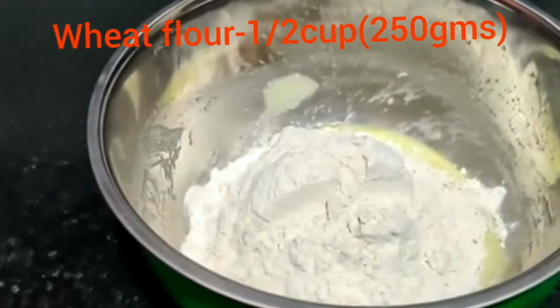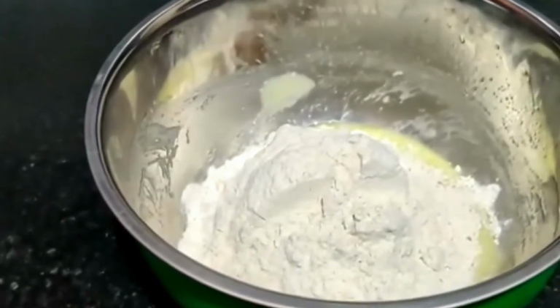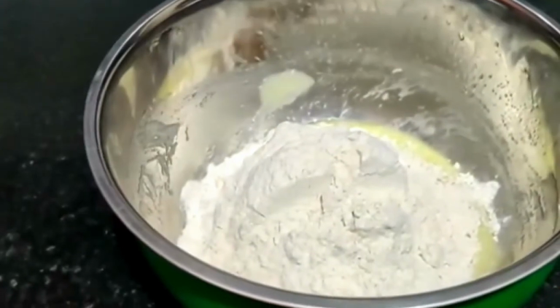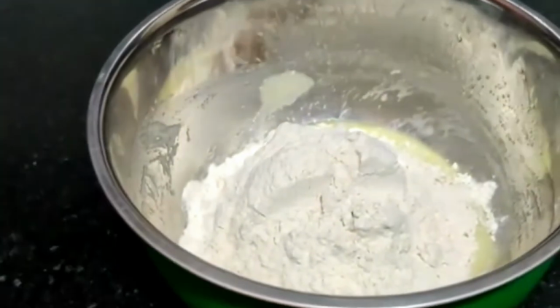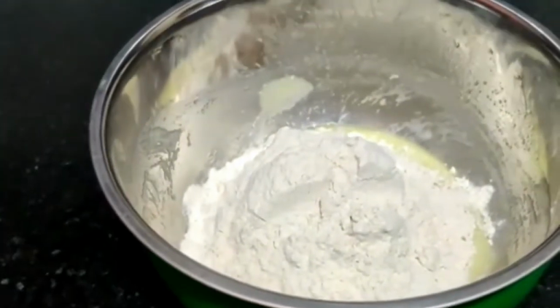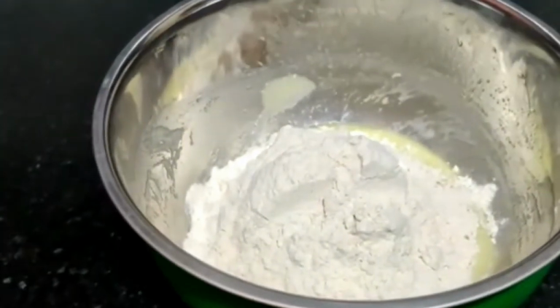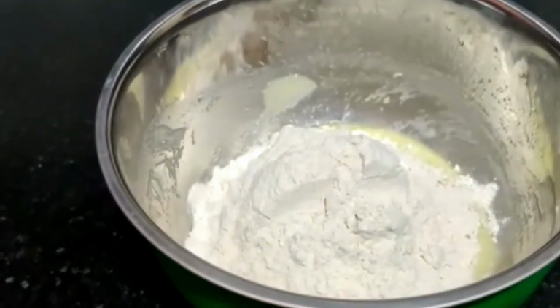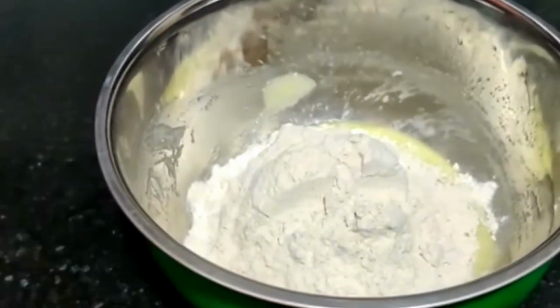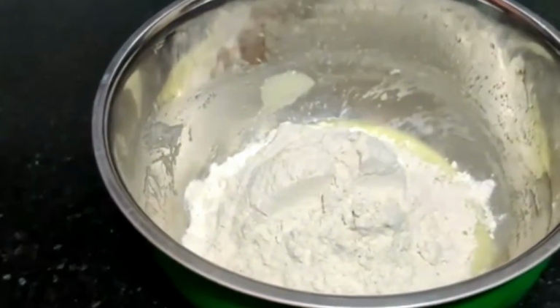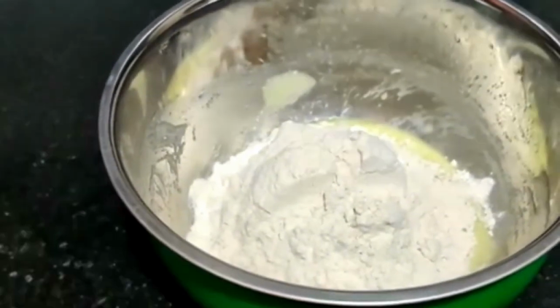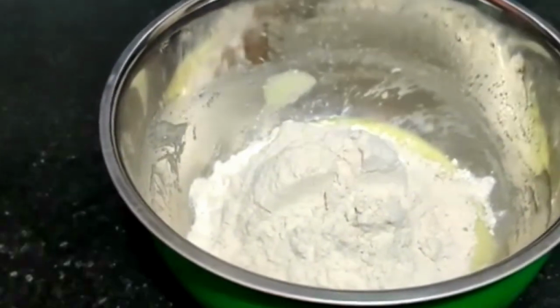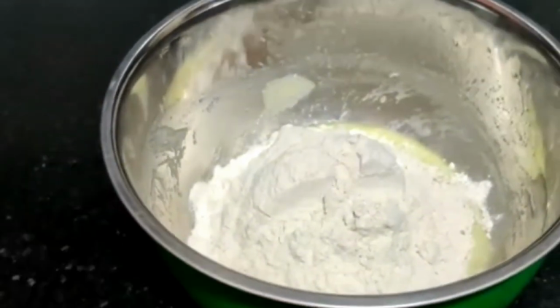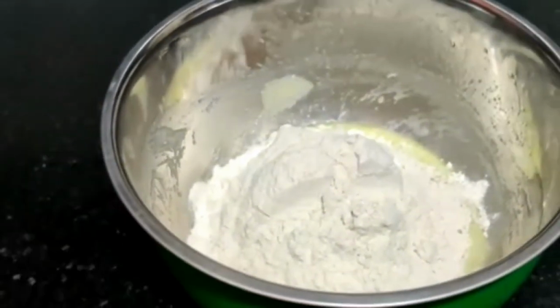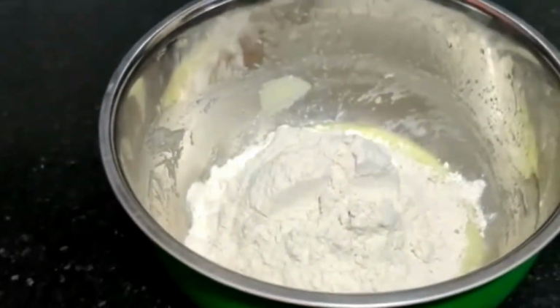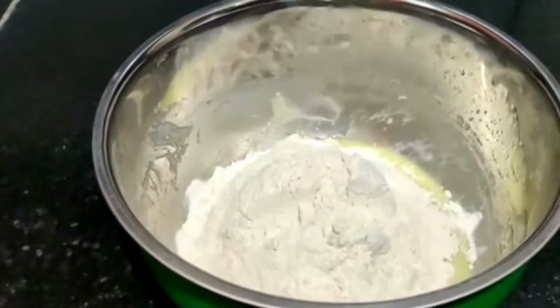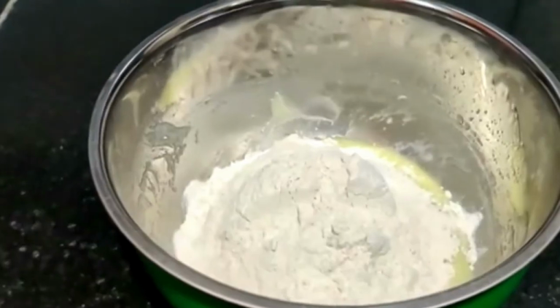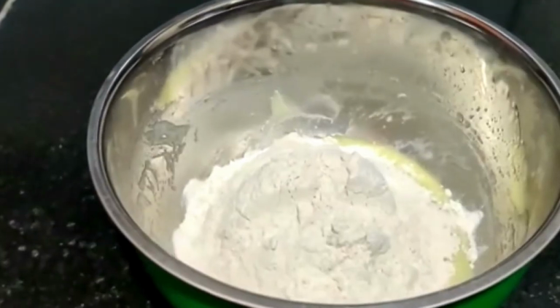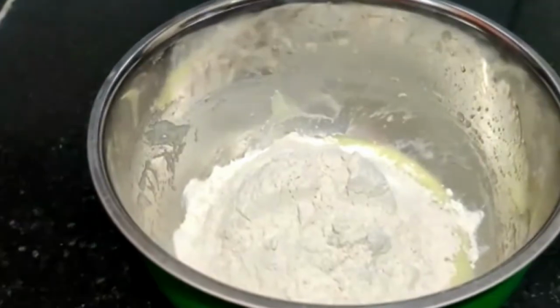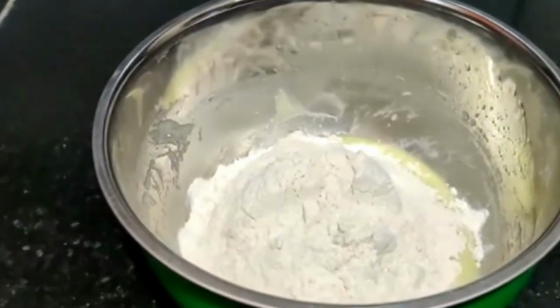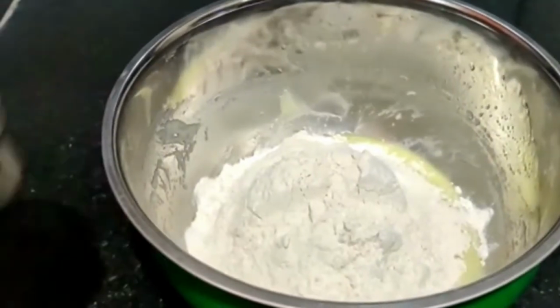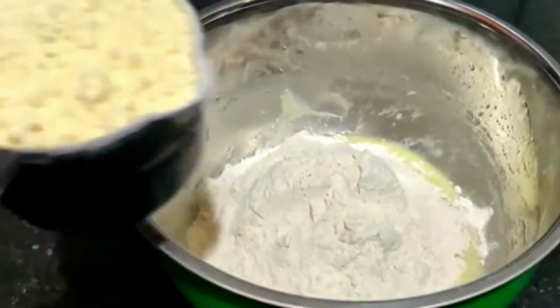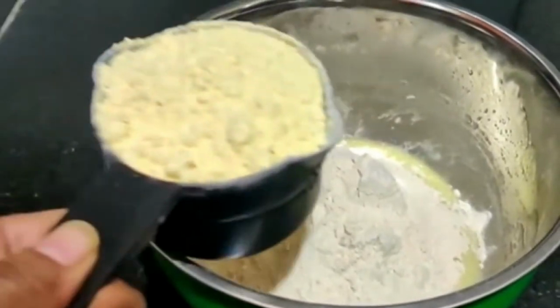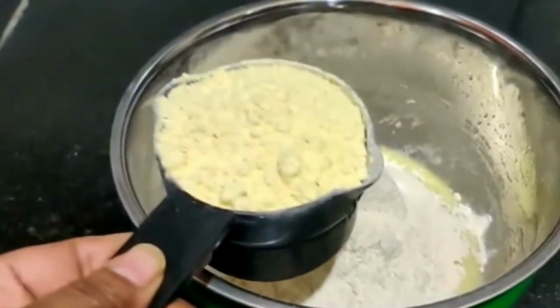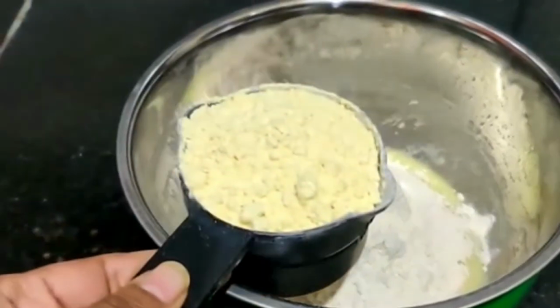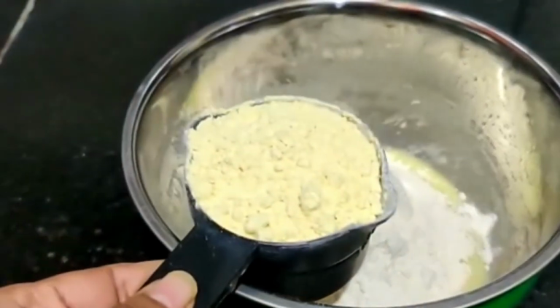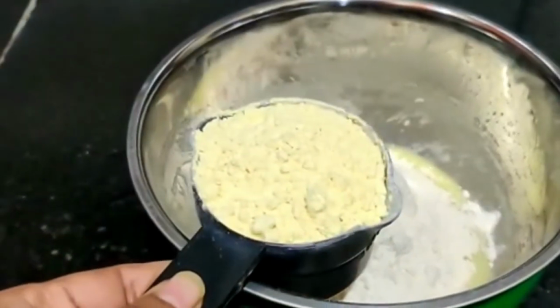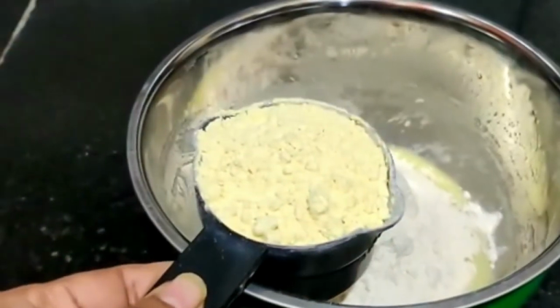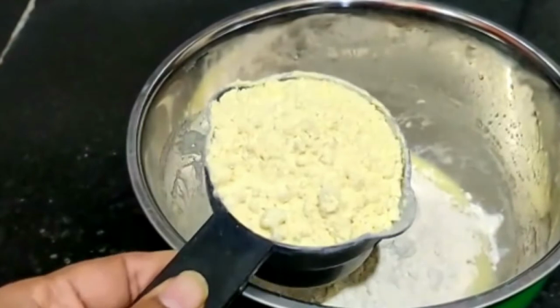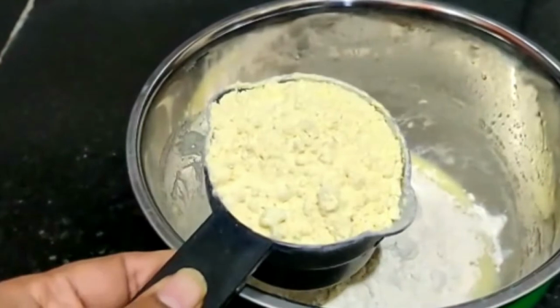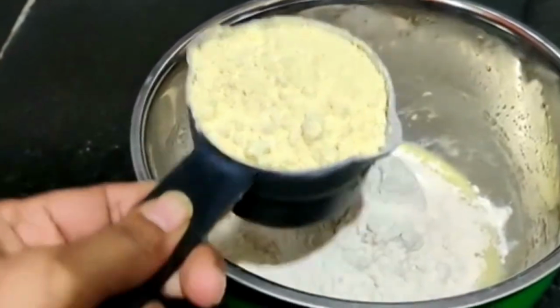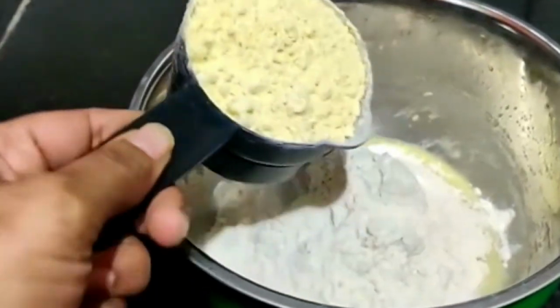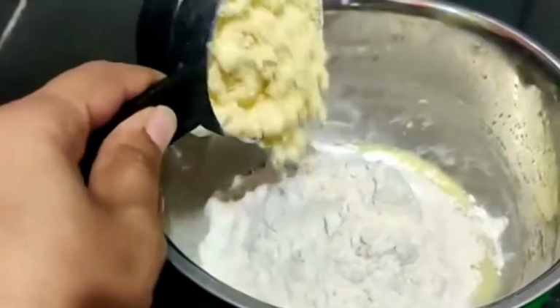Now we add a base powder, which is the baking base powder.